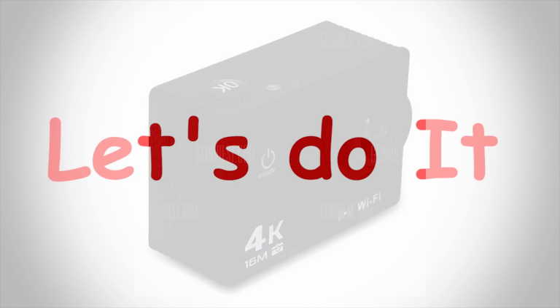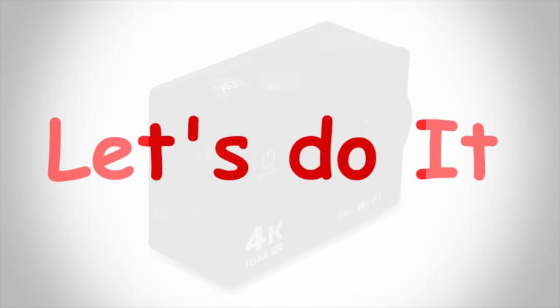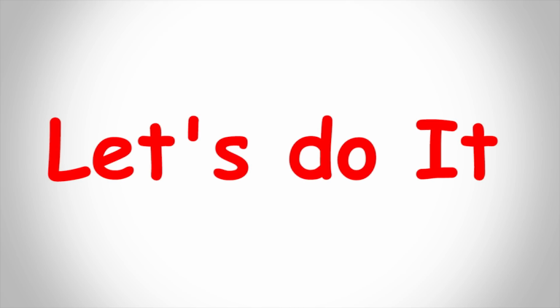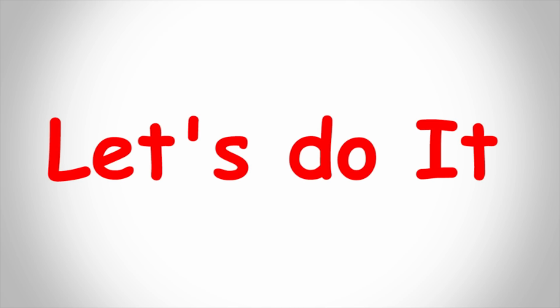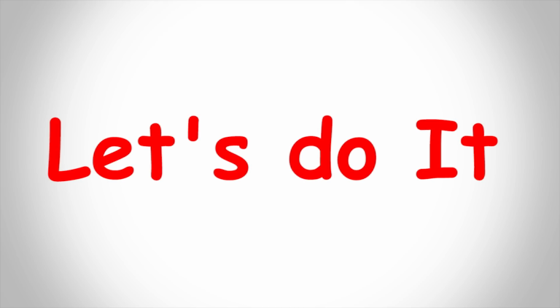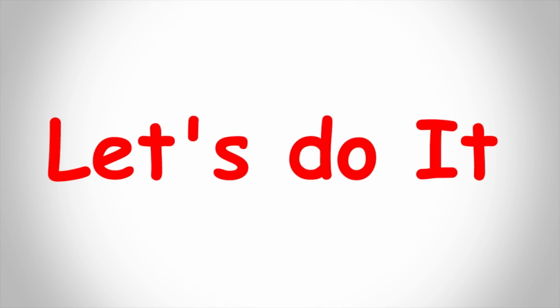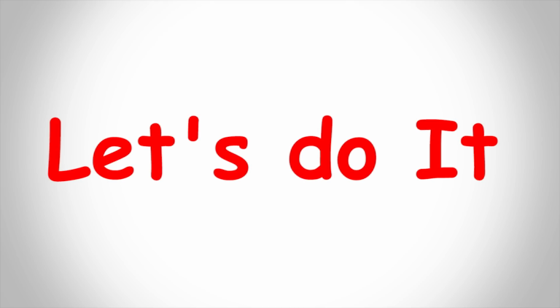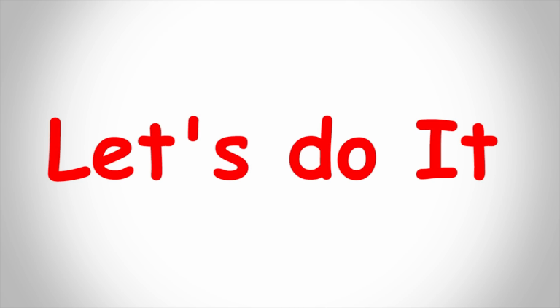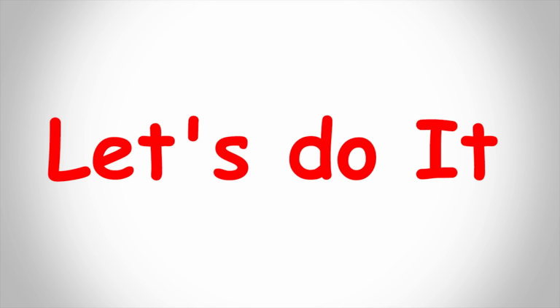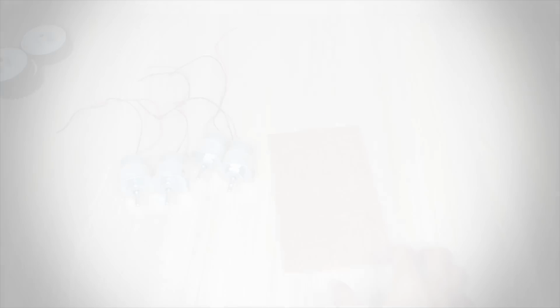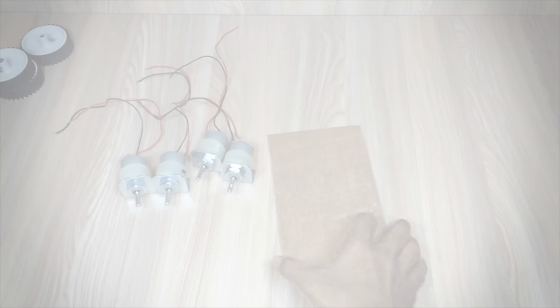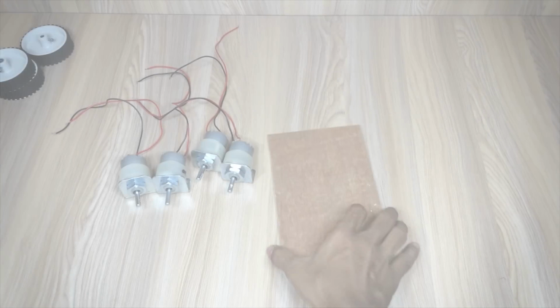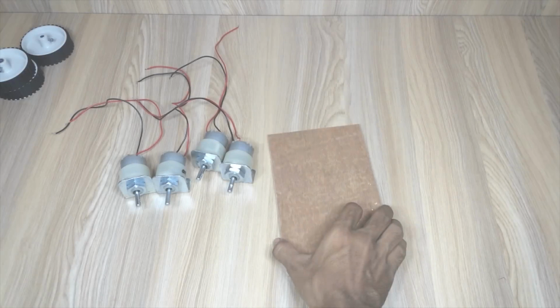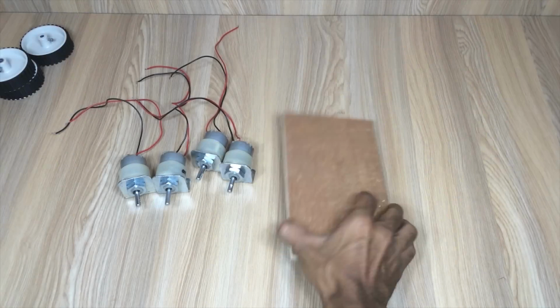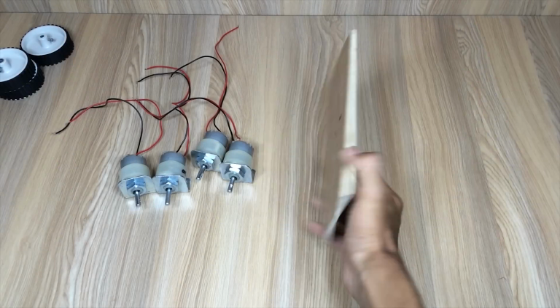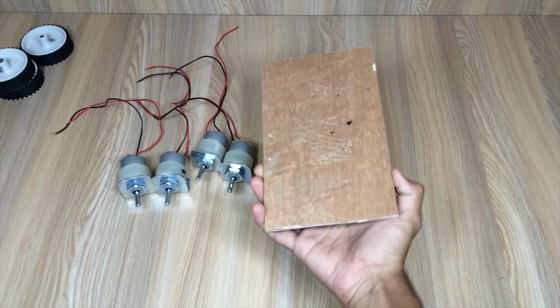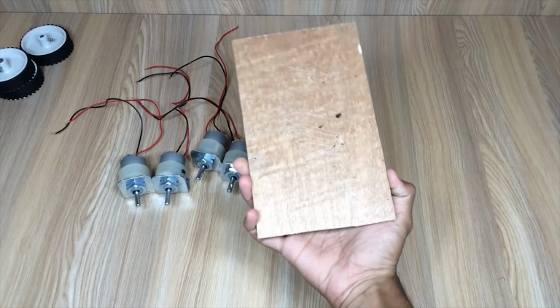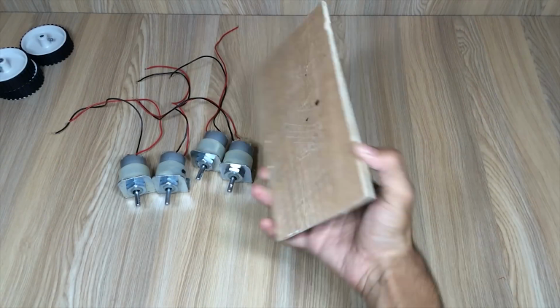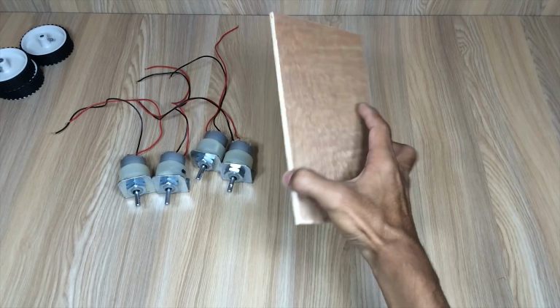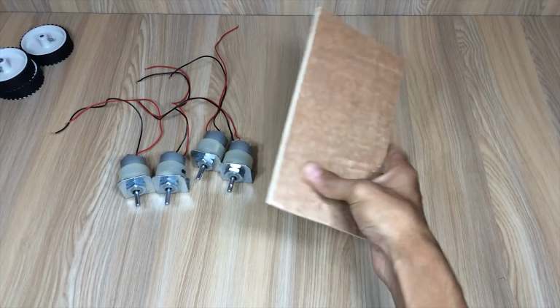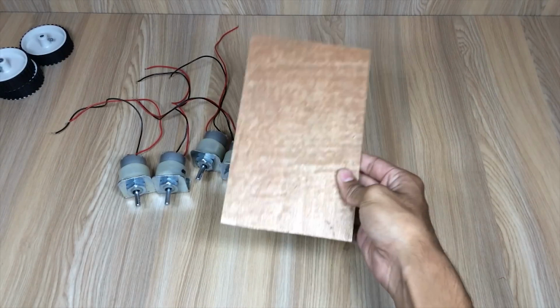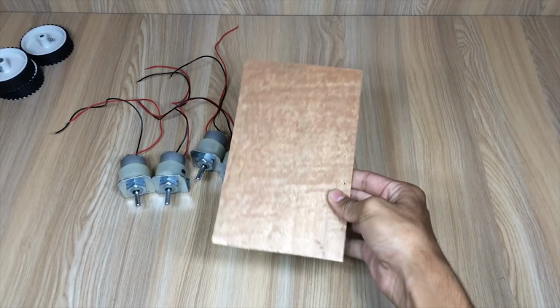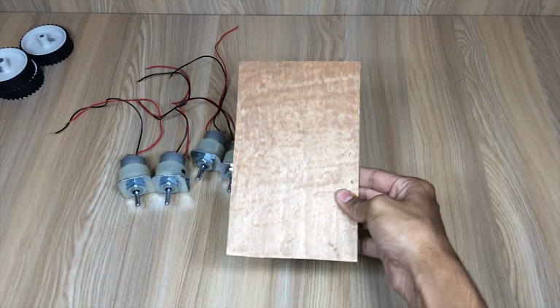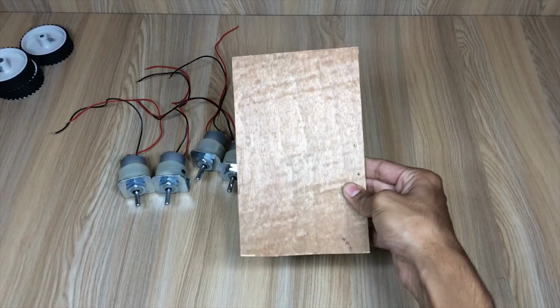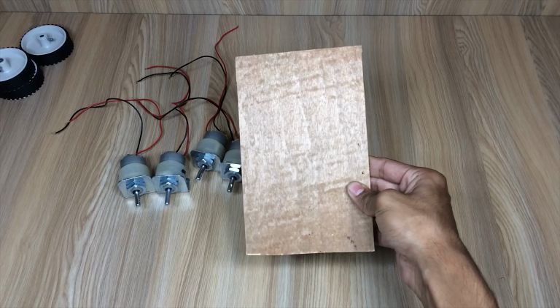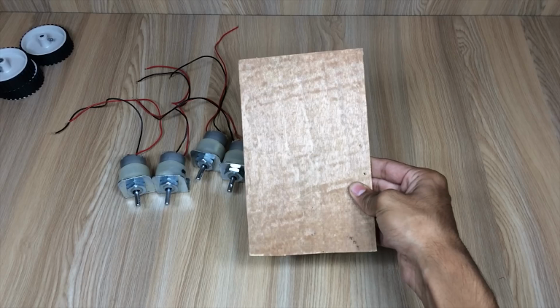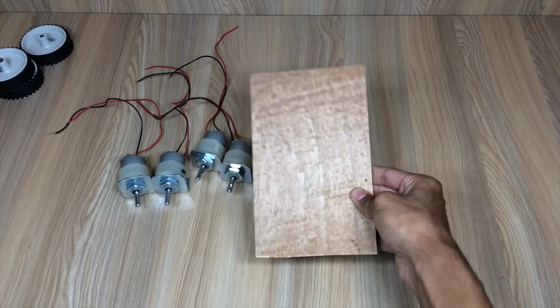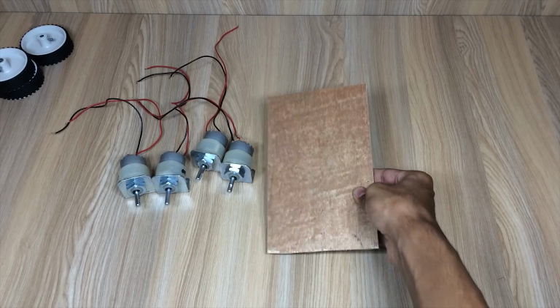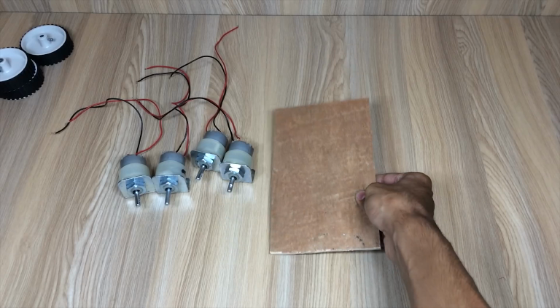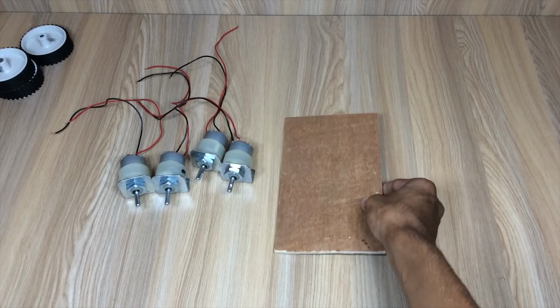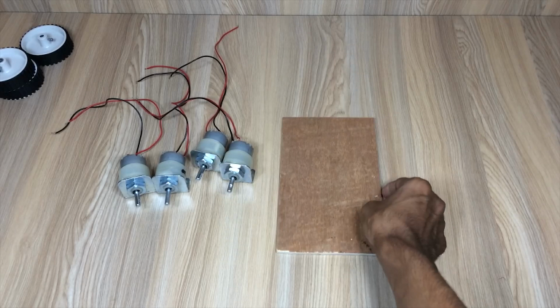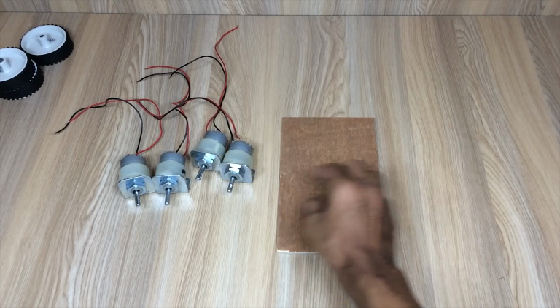So here we go. First of all, we will make a remote control car, and then after, we will fix a wireless camera on it.